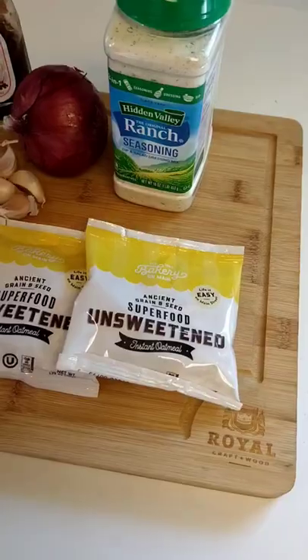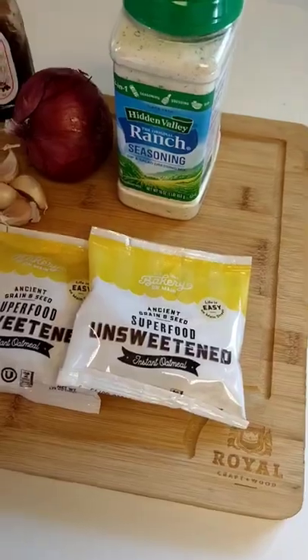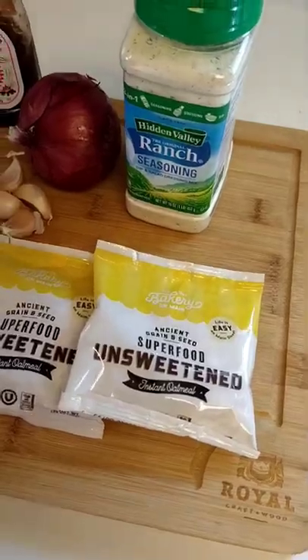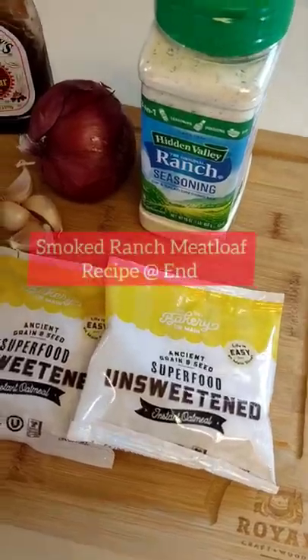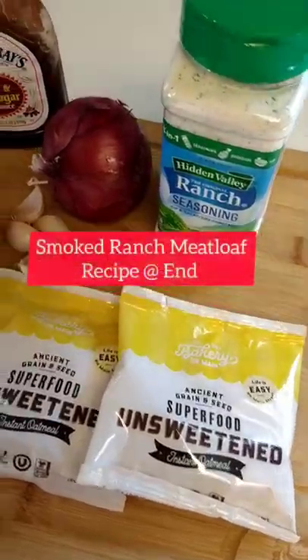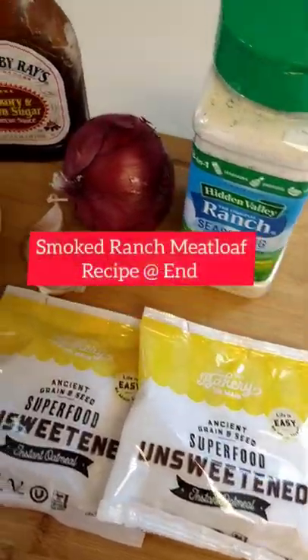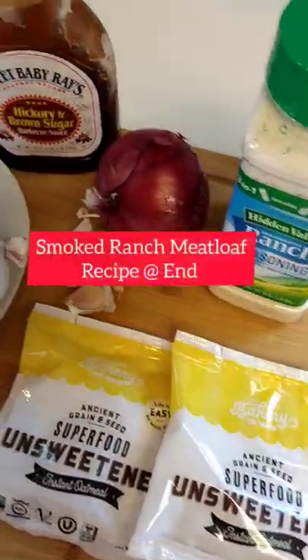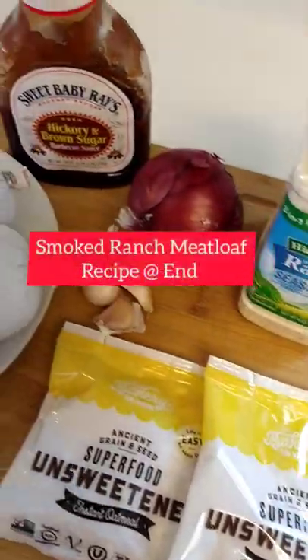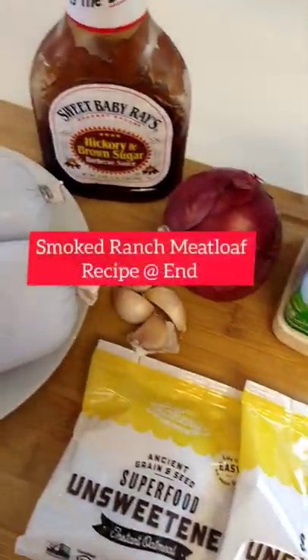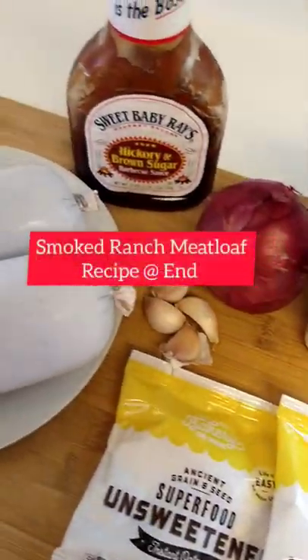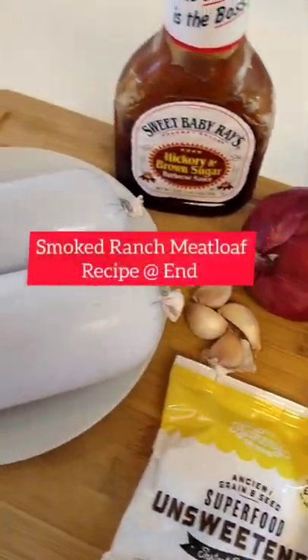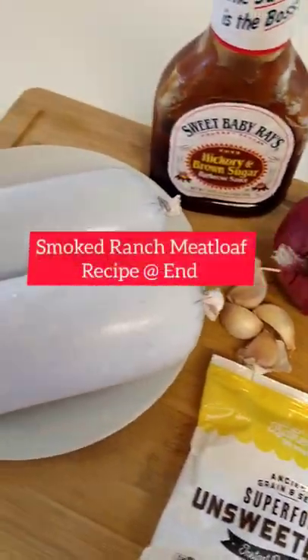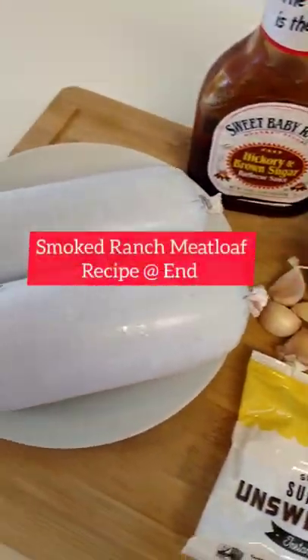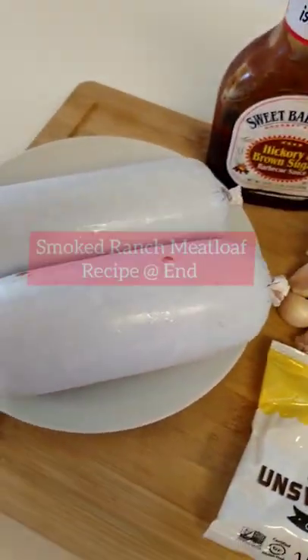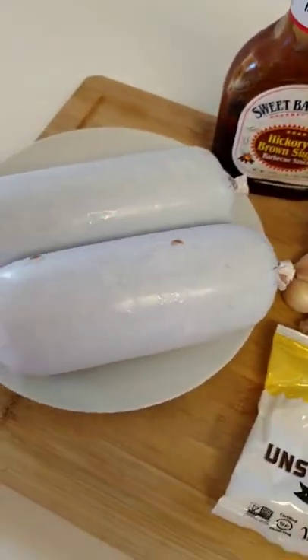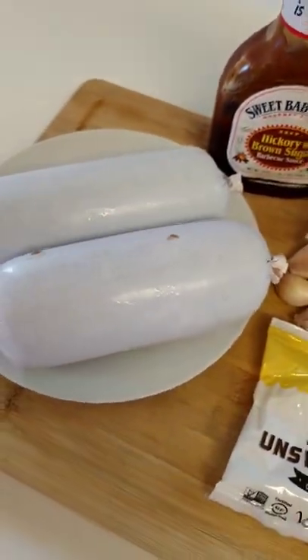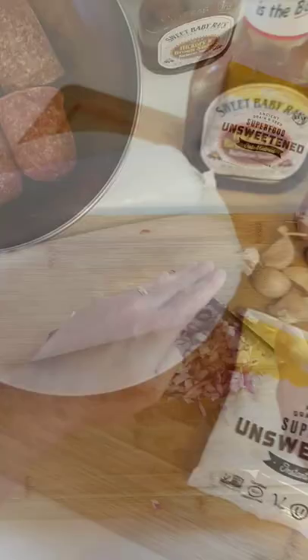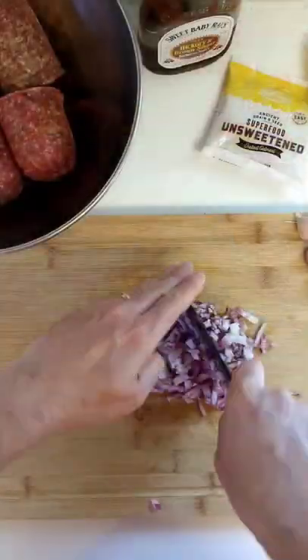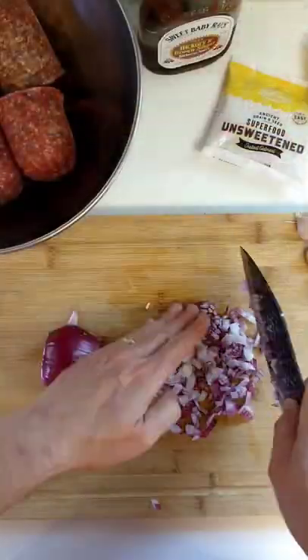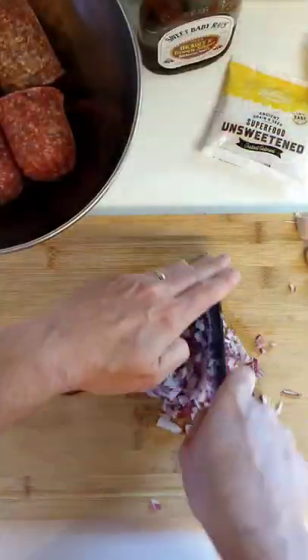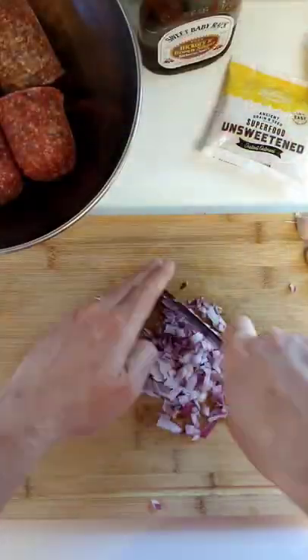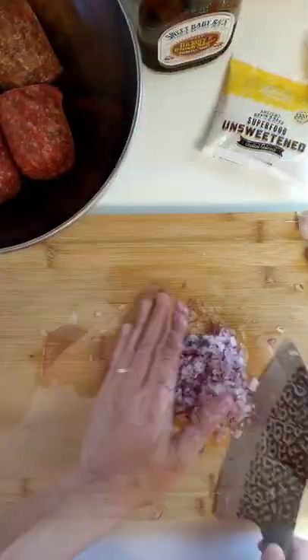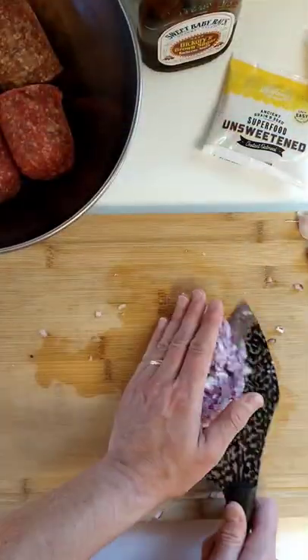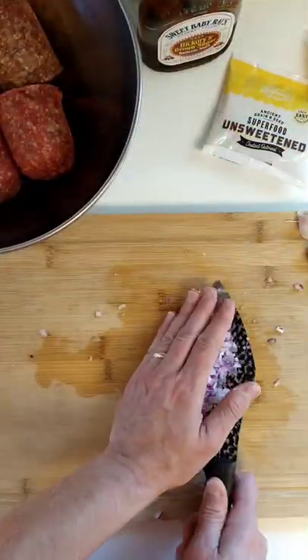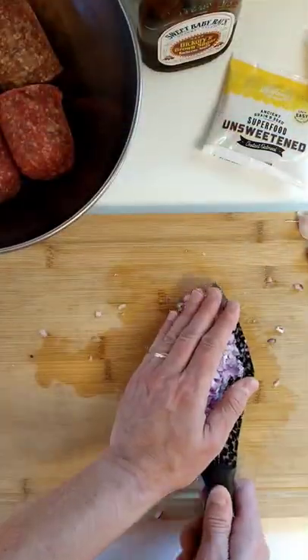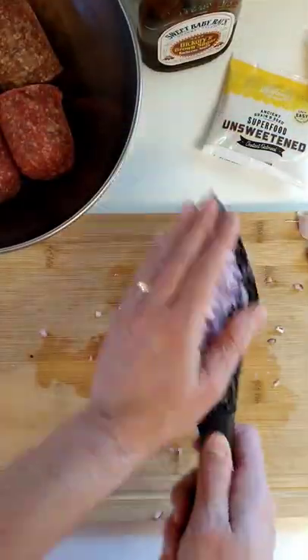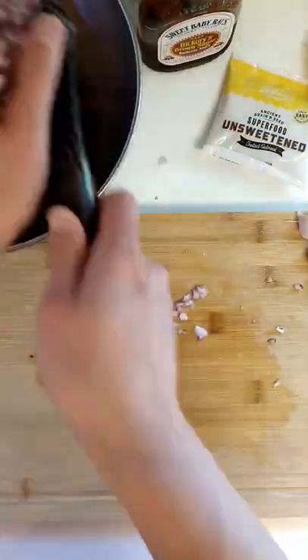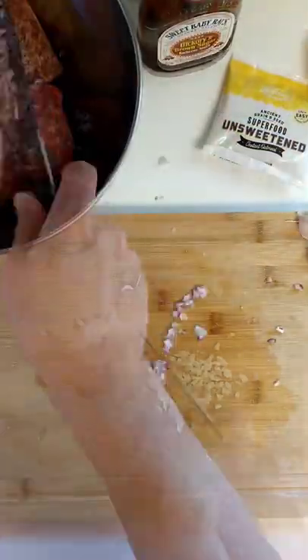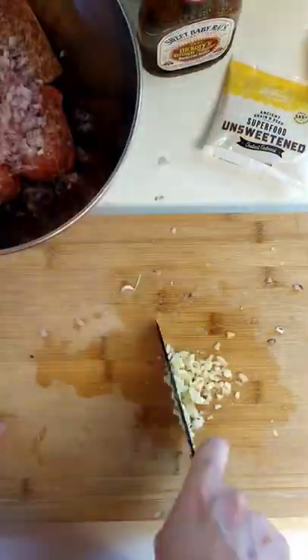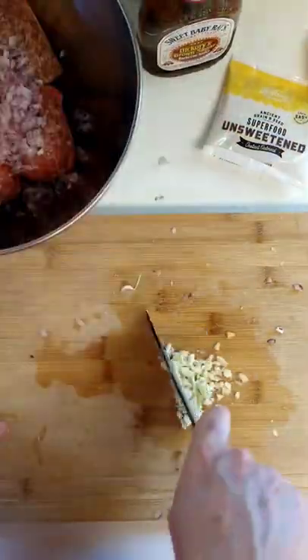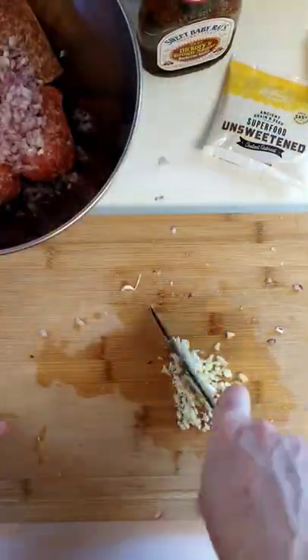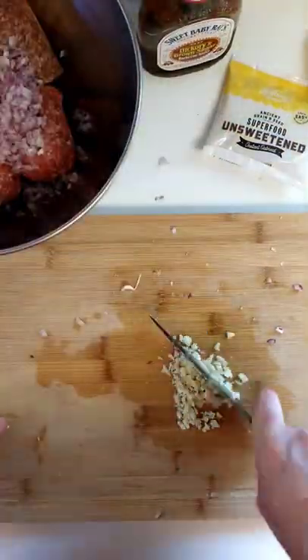I learned a few things when I made this smoked meatloaf. Going to share those with you, plus the recipe at the end.